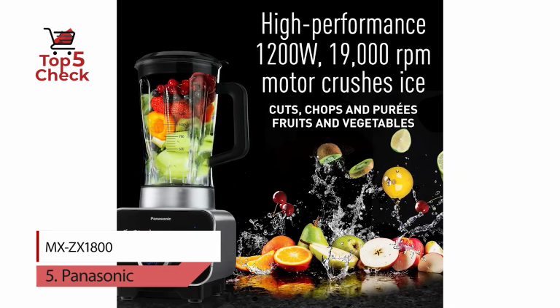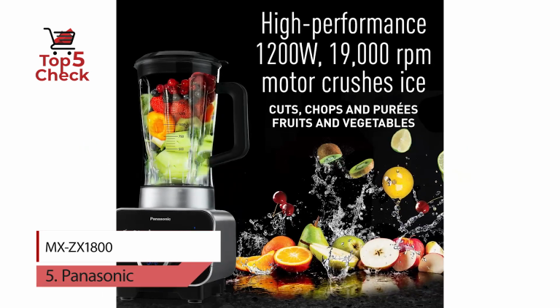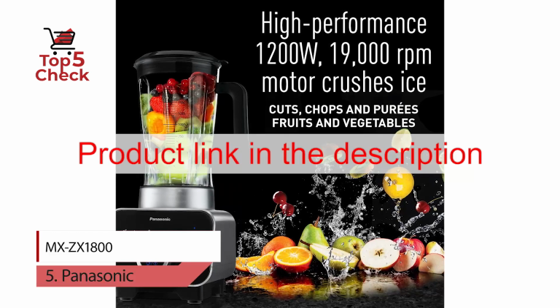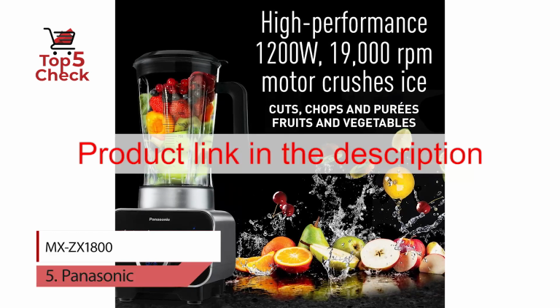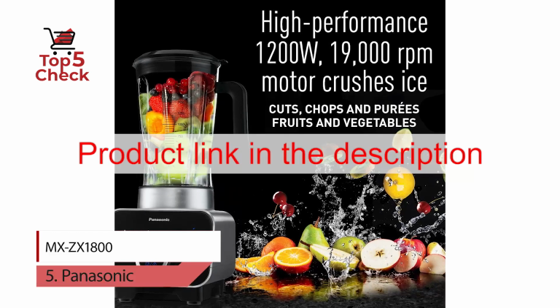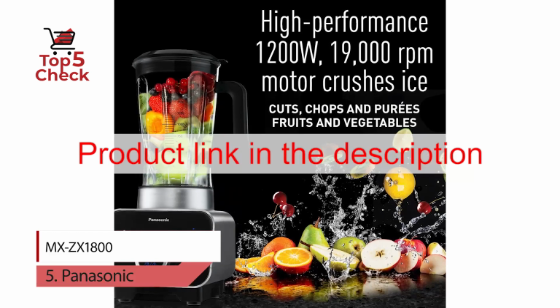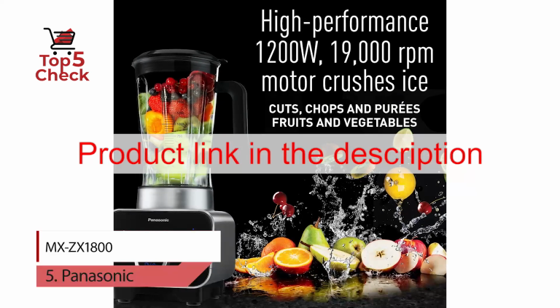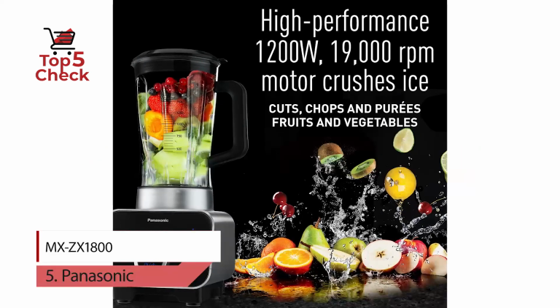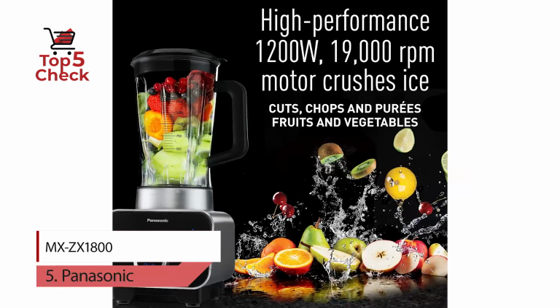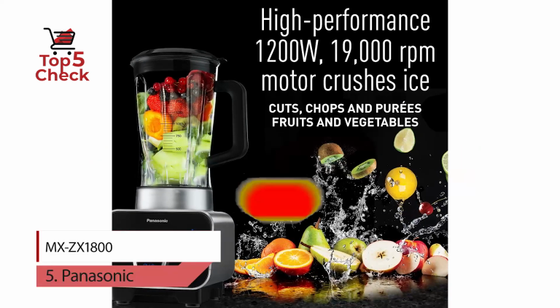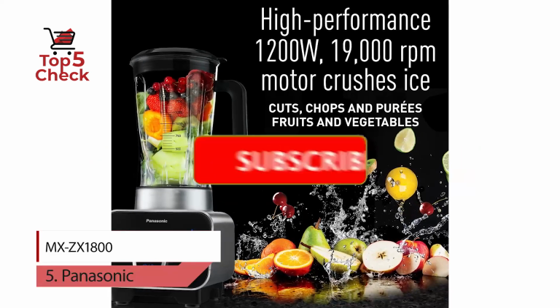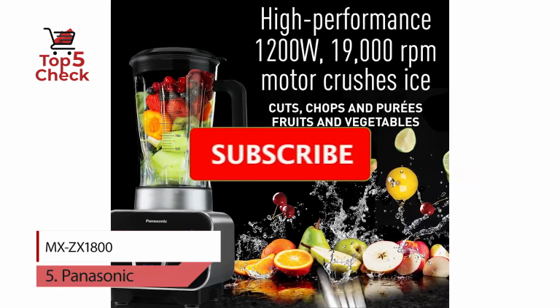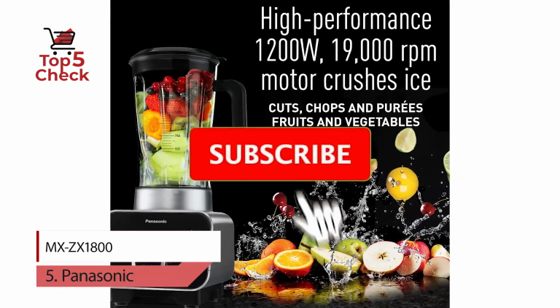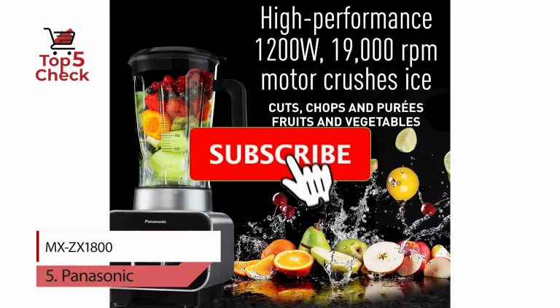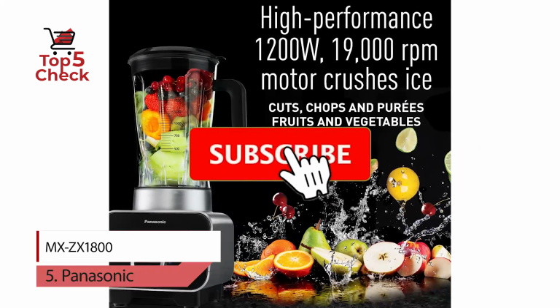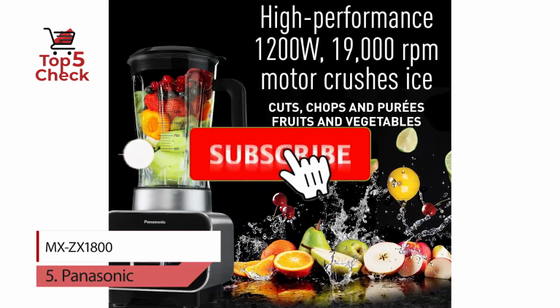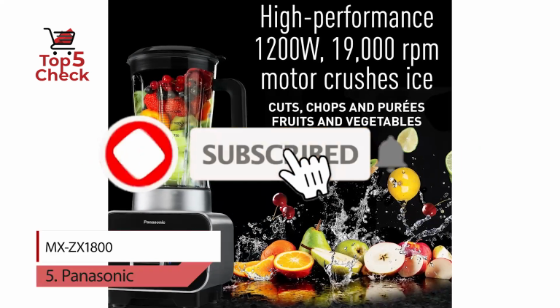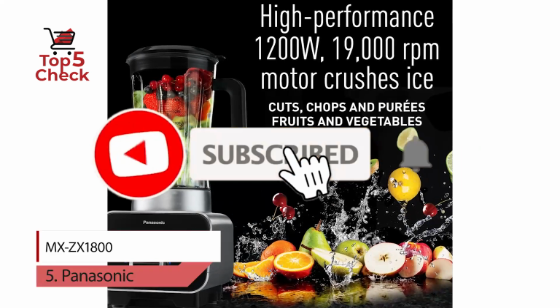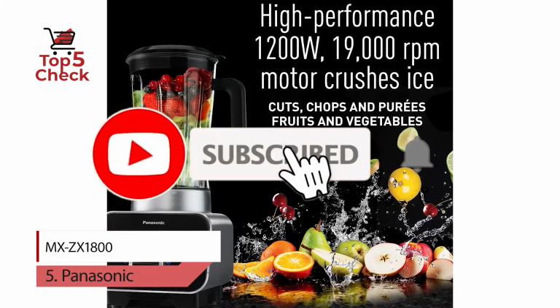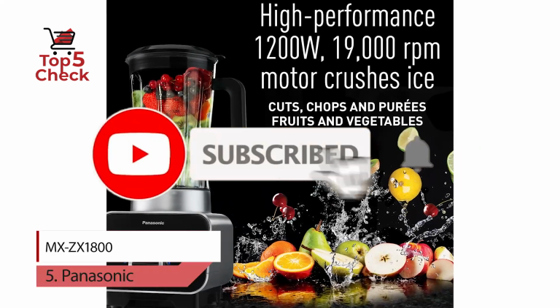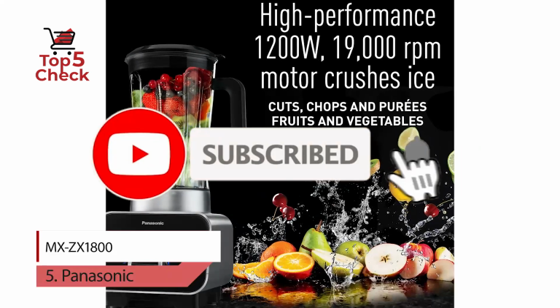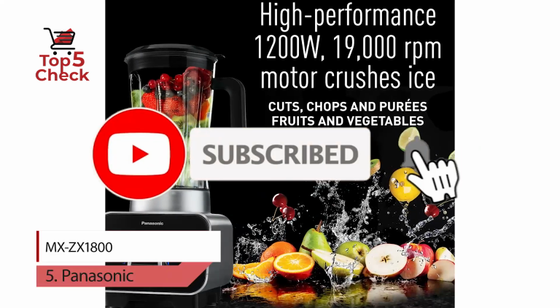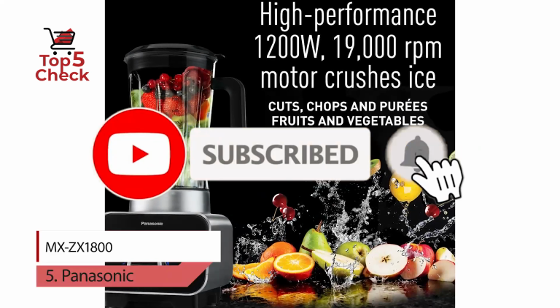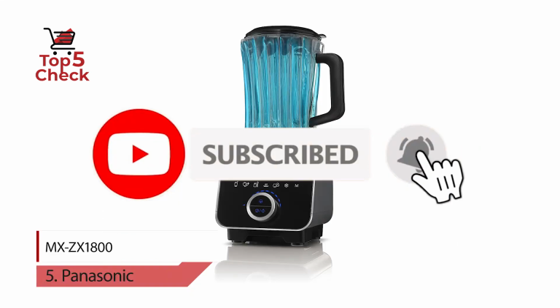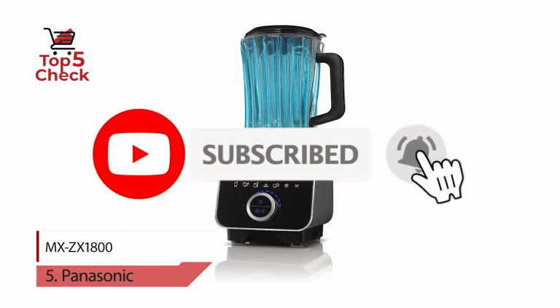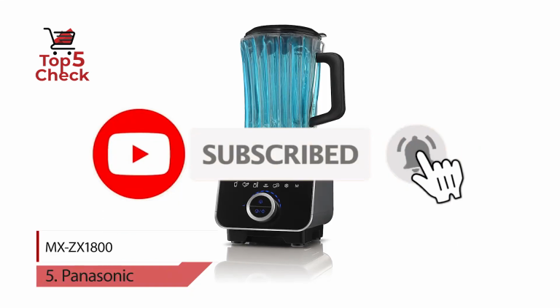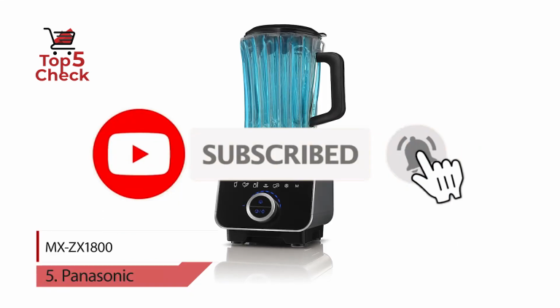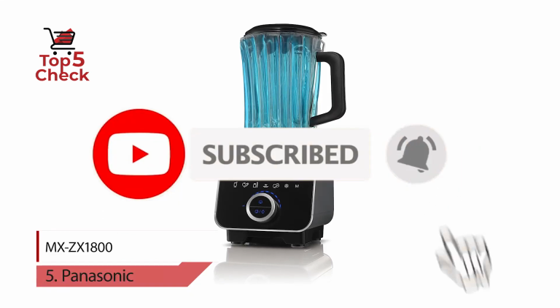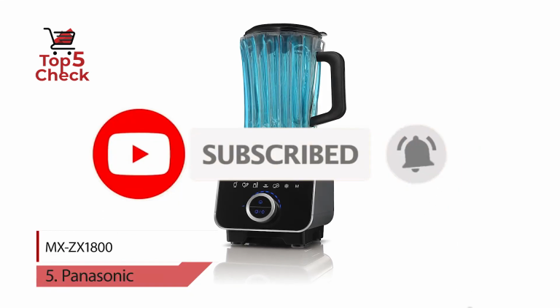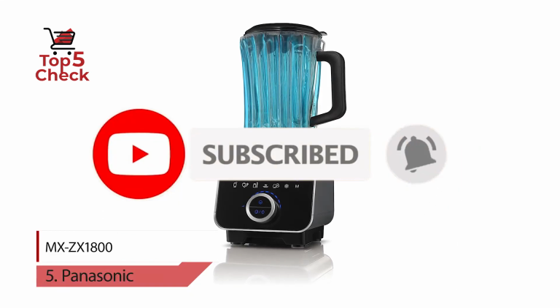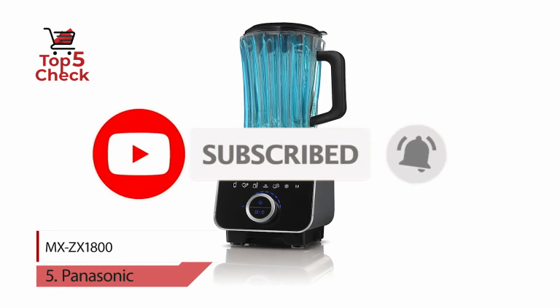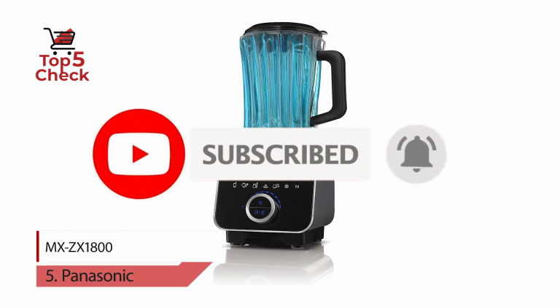To buy a product from Amazon, please click on the link in the description. Thank you for watching the video — please like, comment, share, and subscribe to our channel.